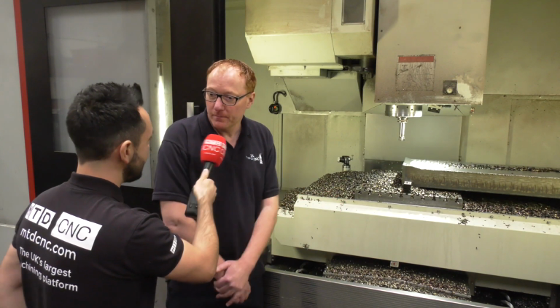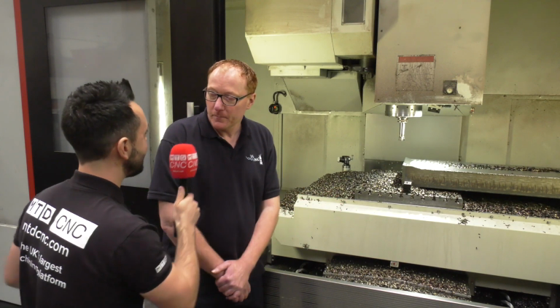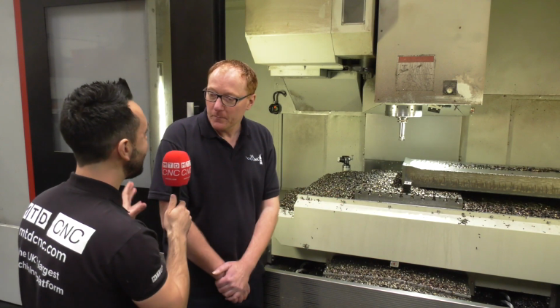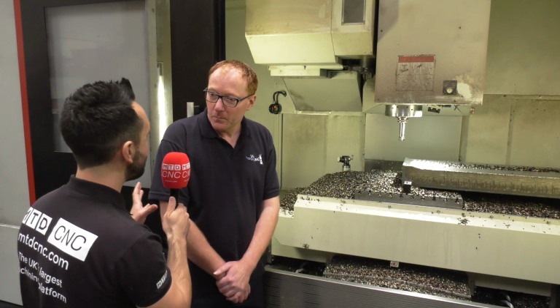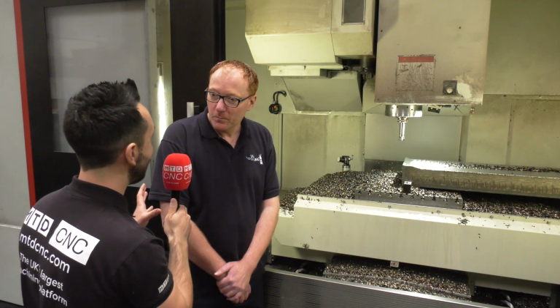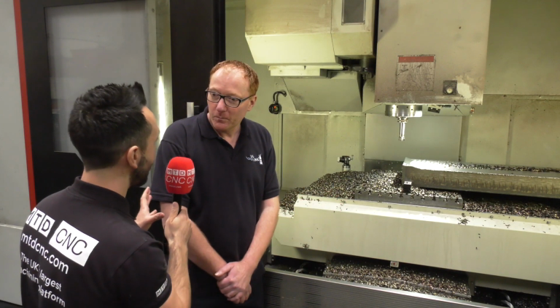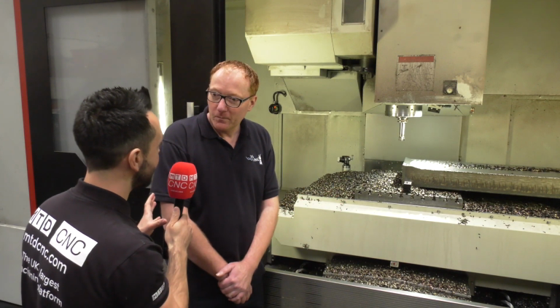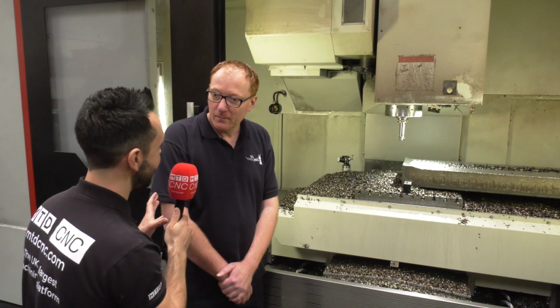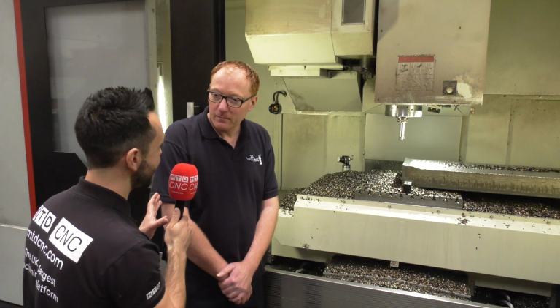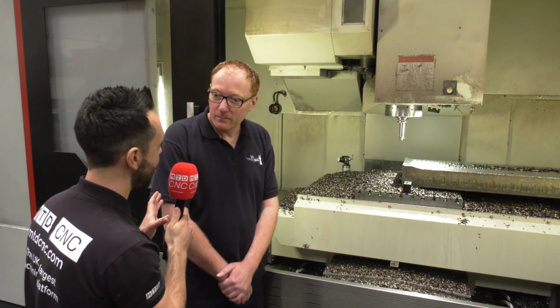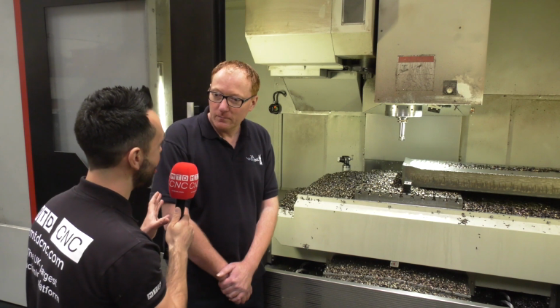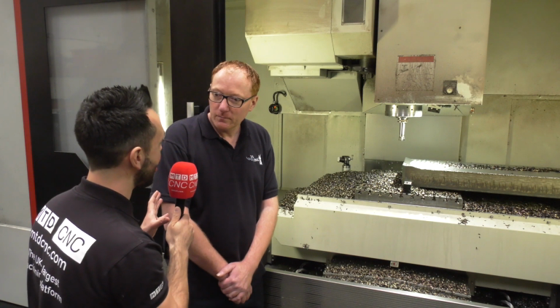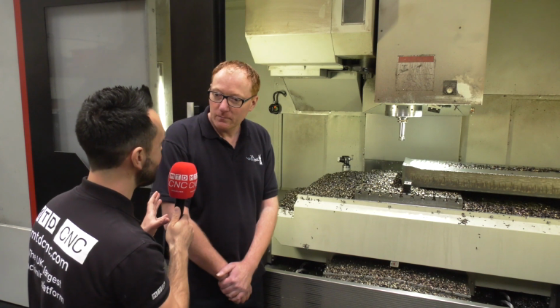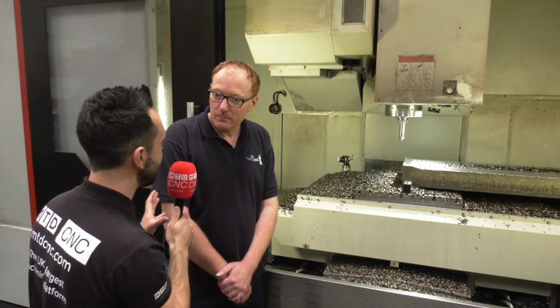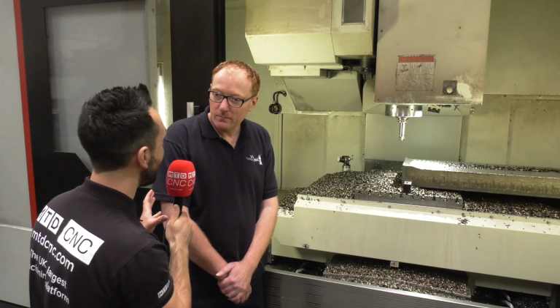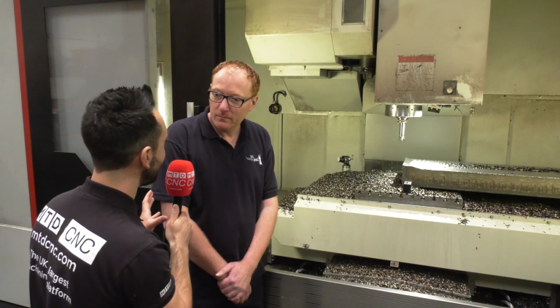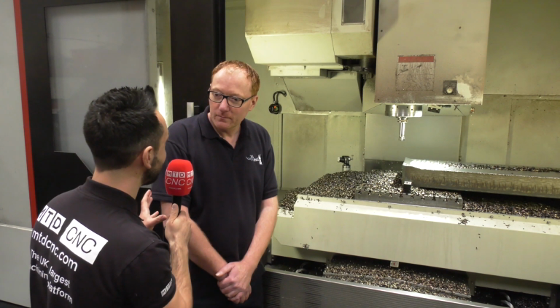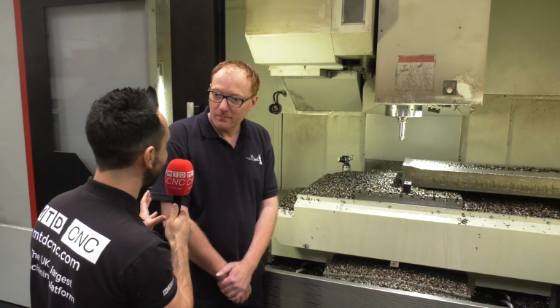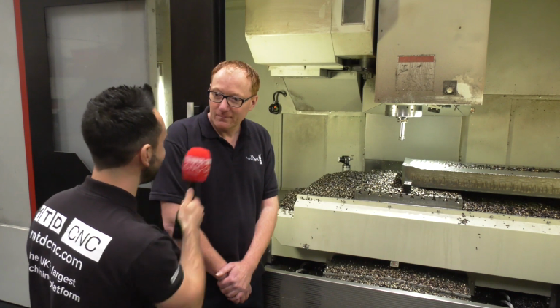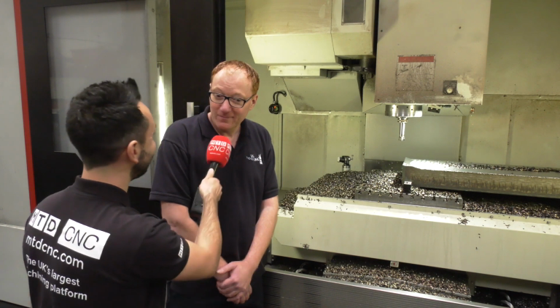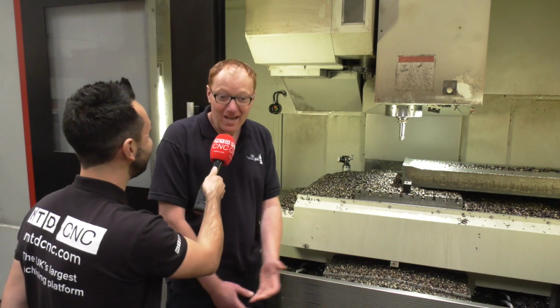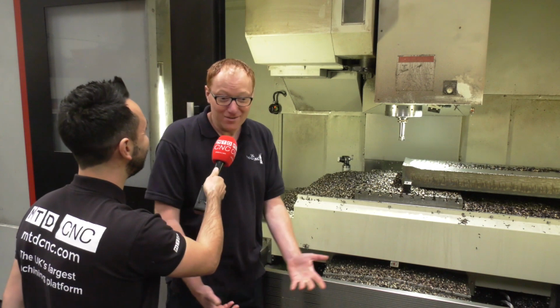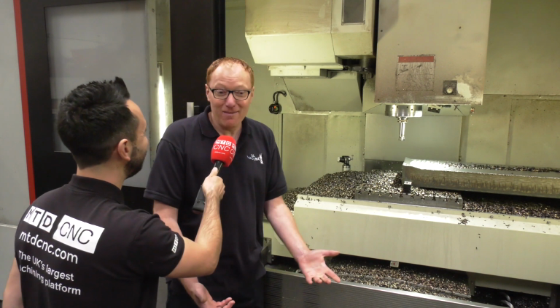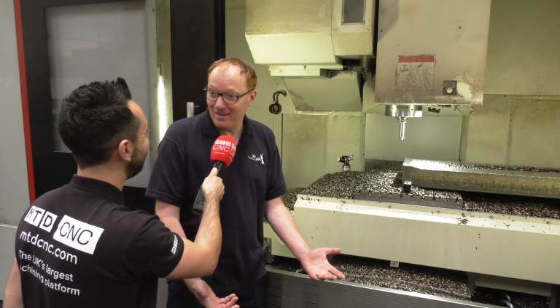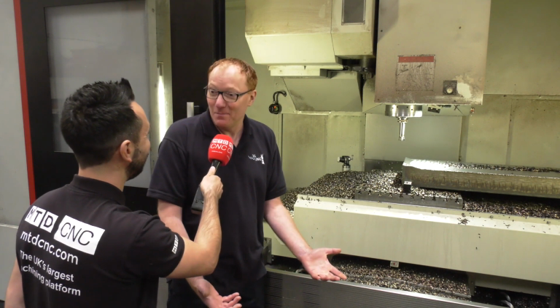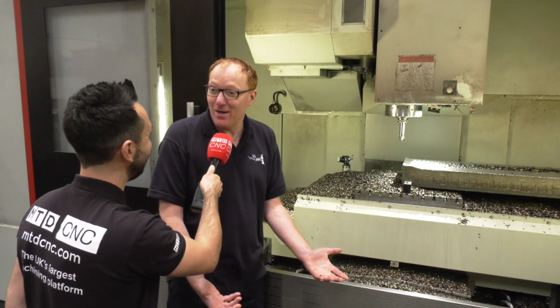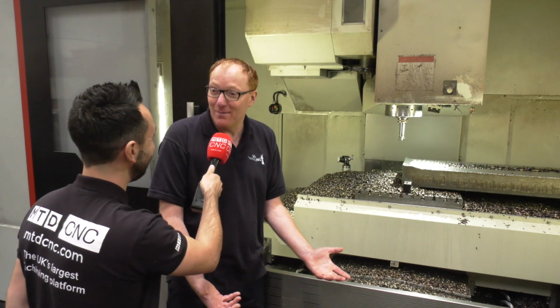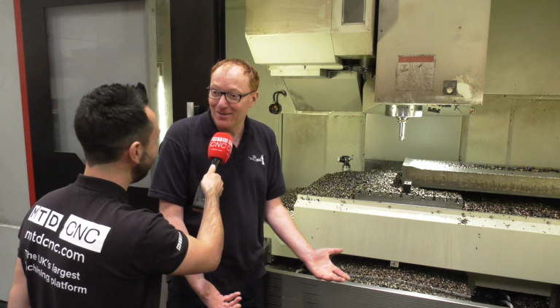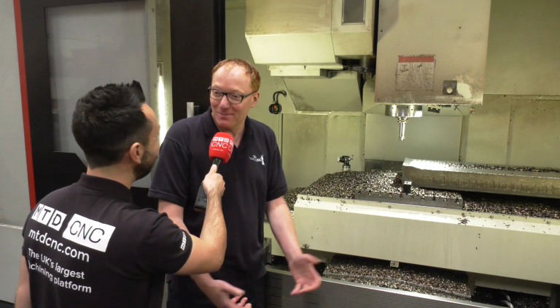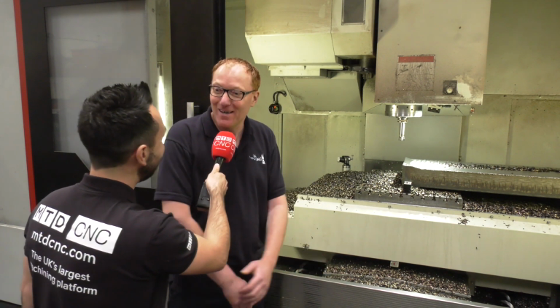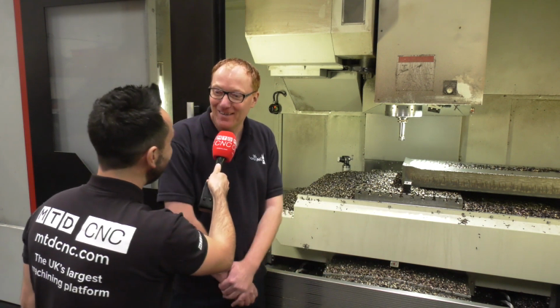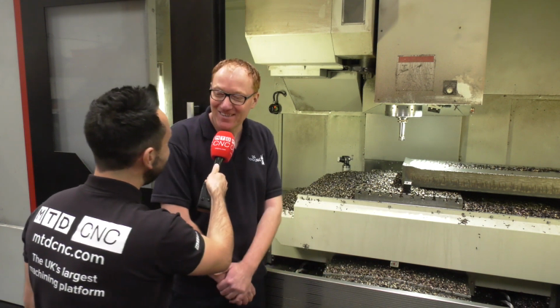So it's a little bit like a workholding Meccano set? Yeah, generally, pretty much.